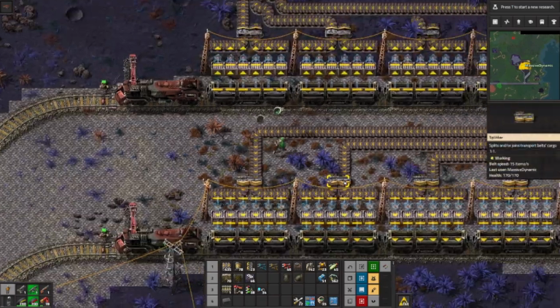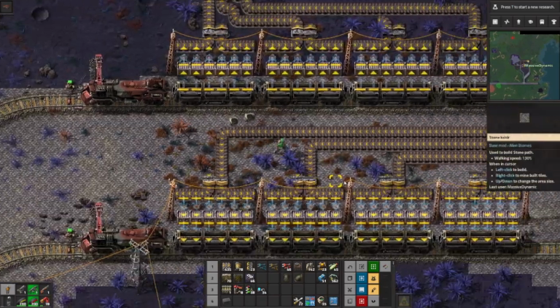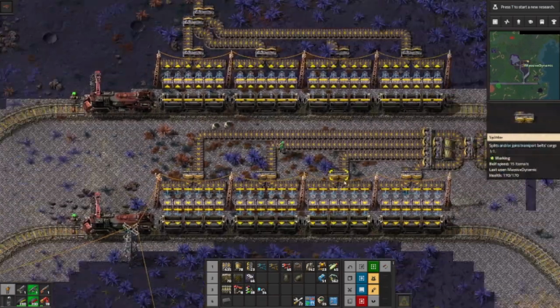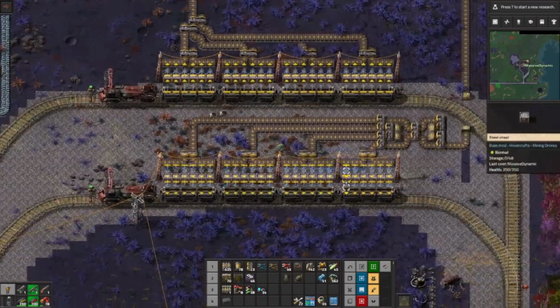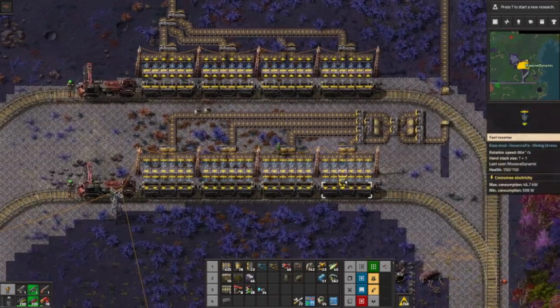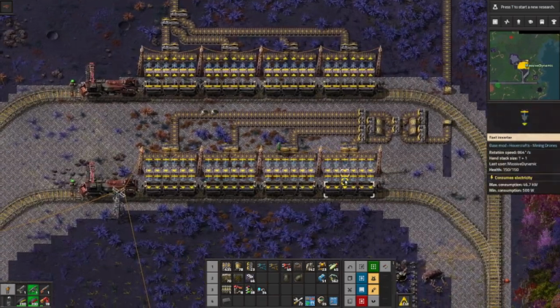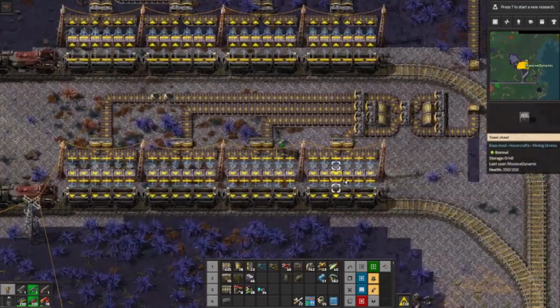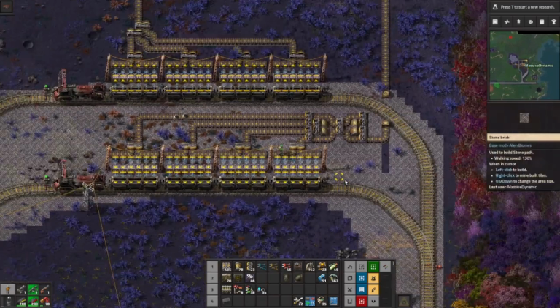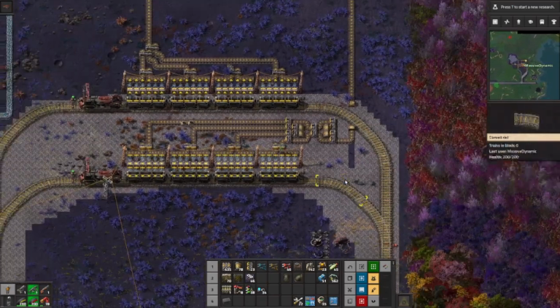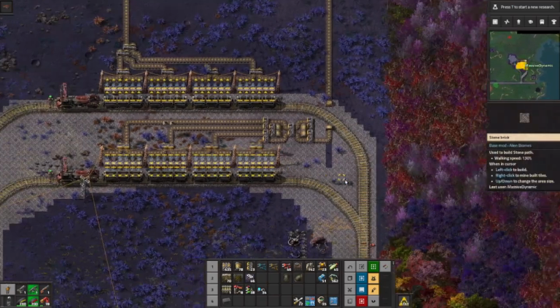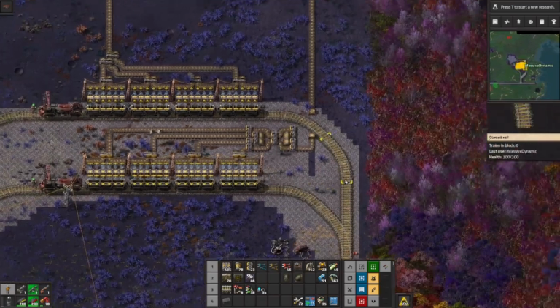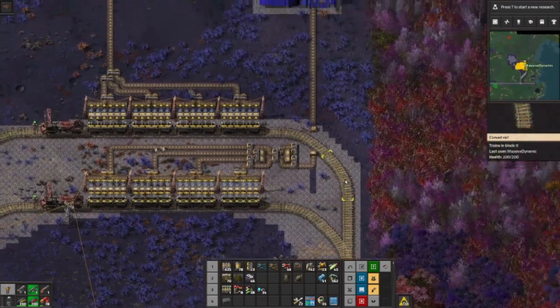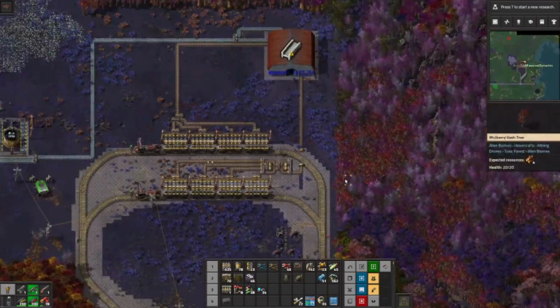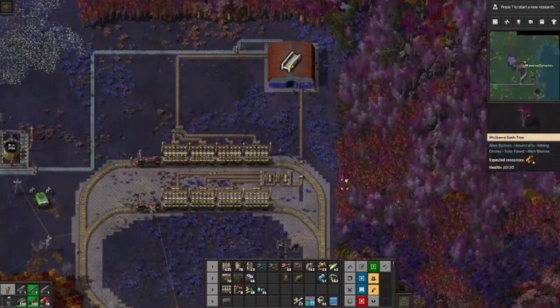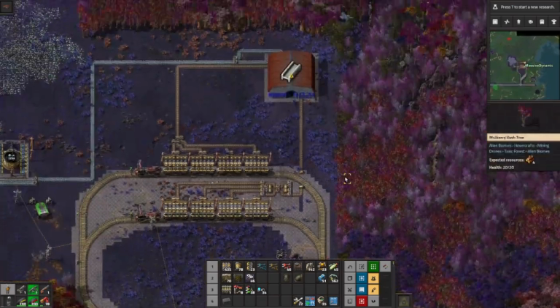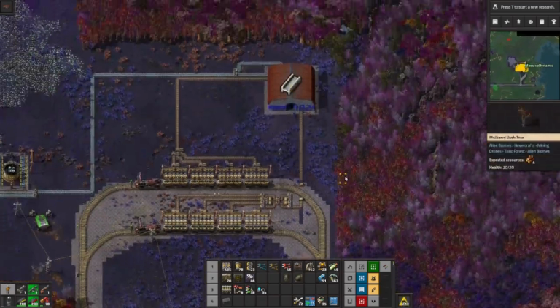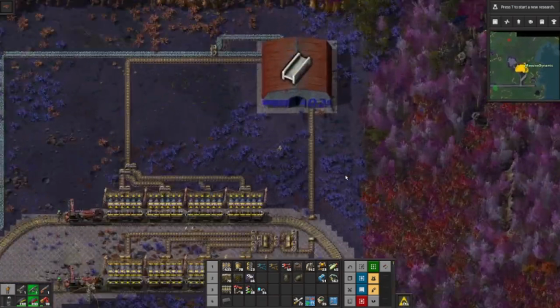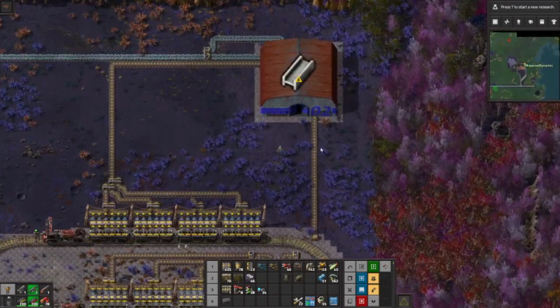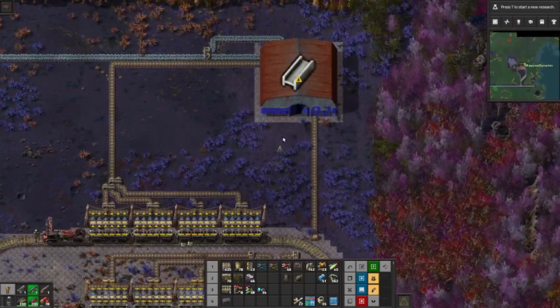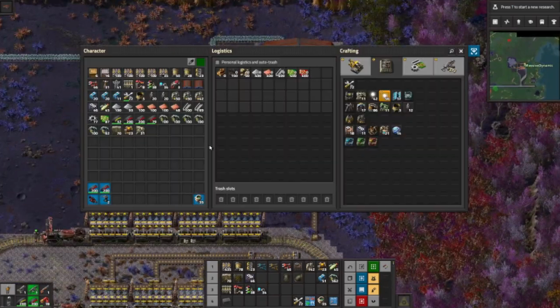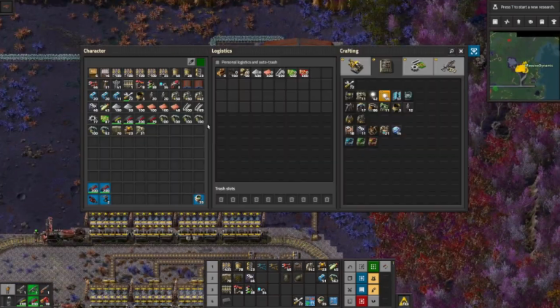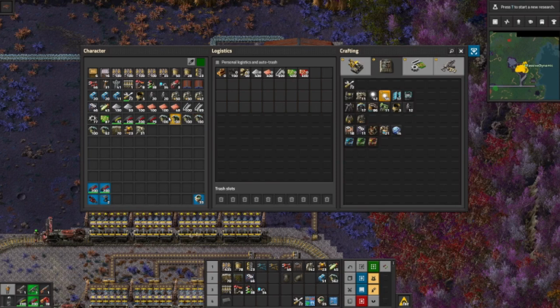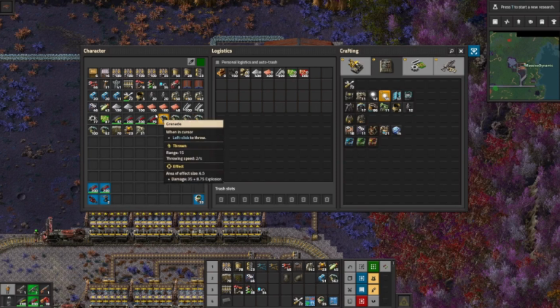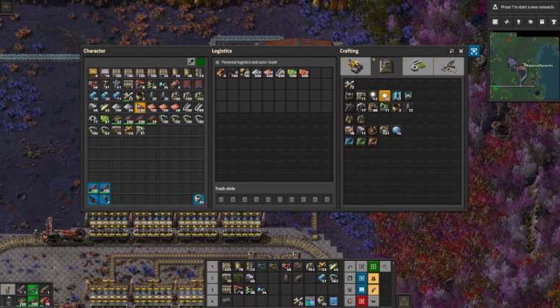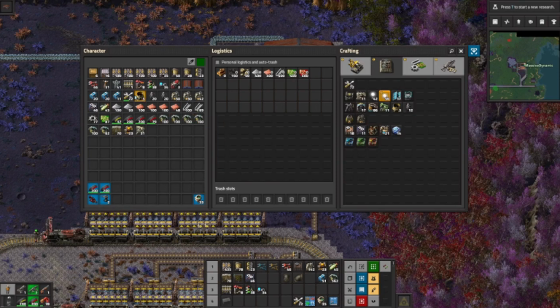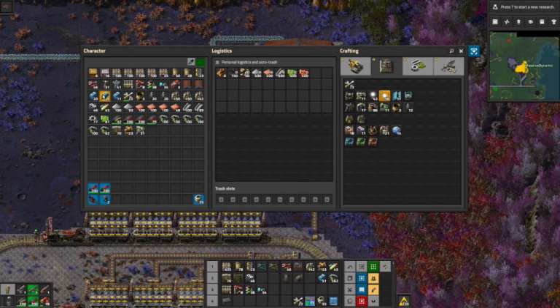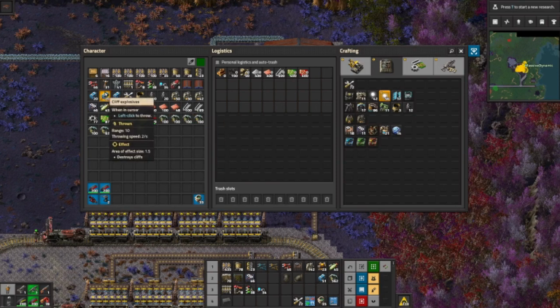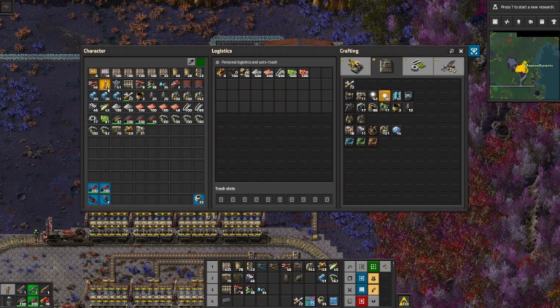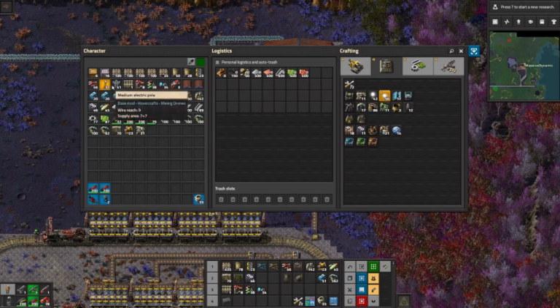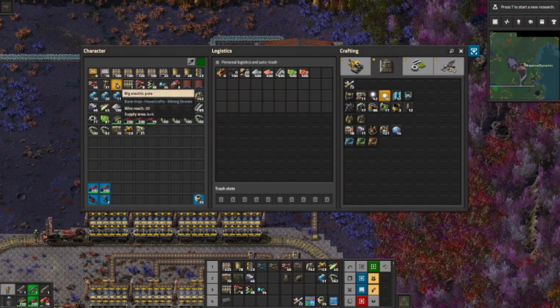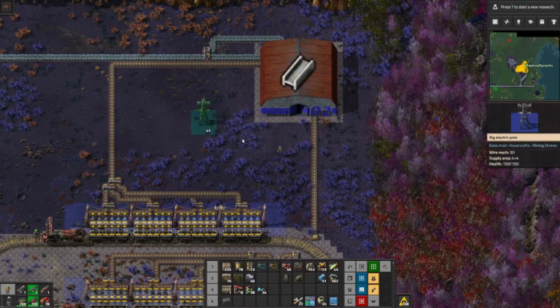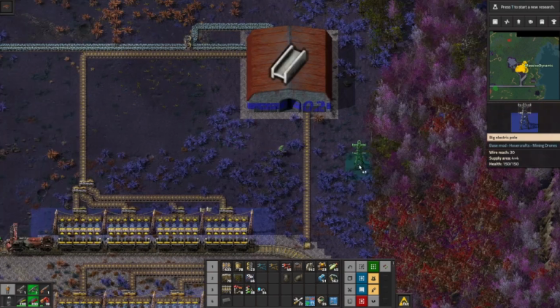There is our station. Now all we have to do is get power over here.